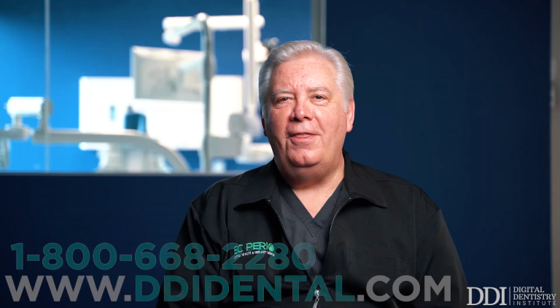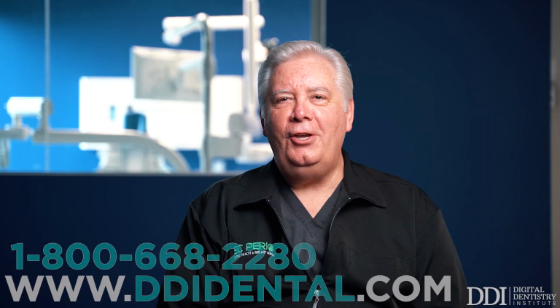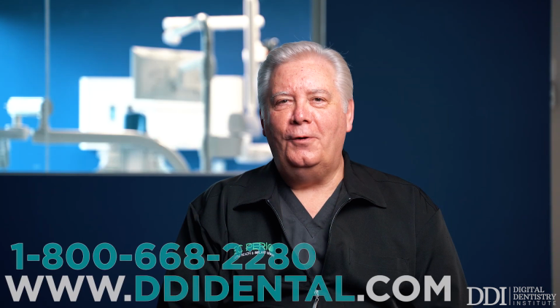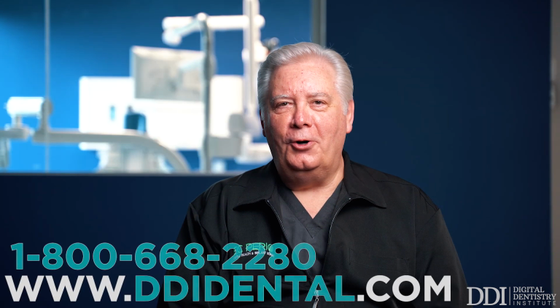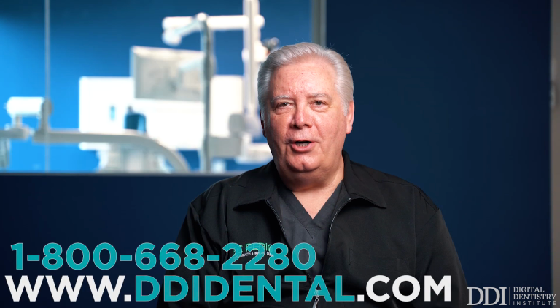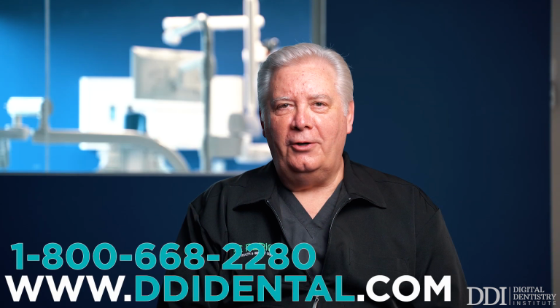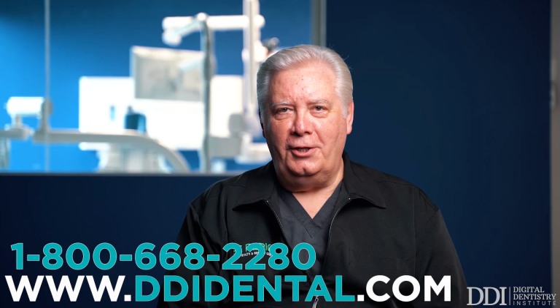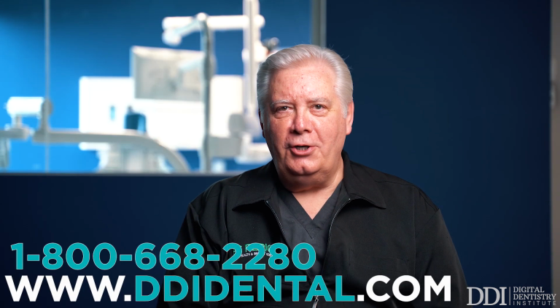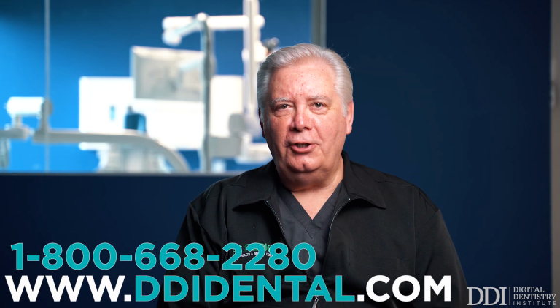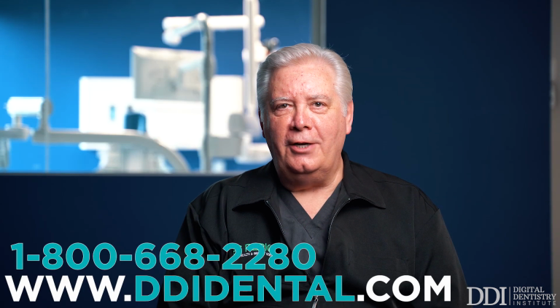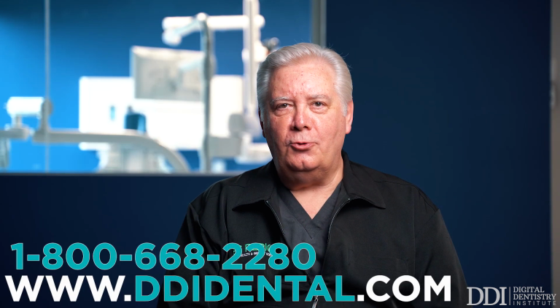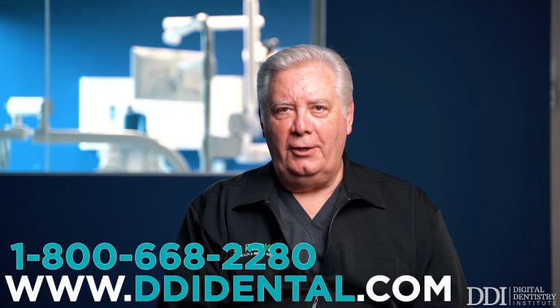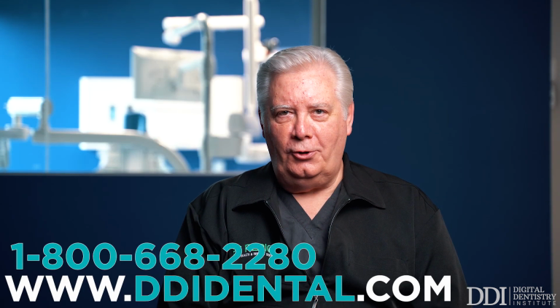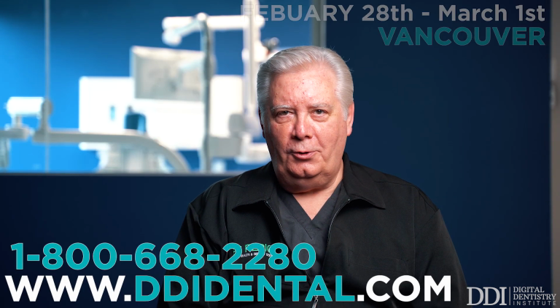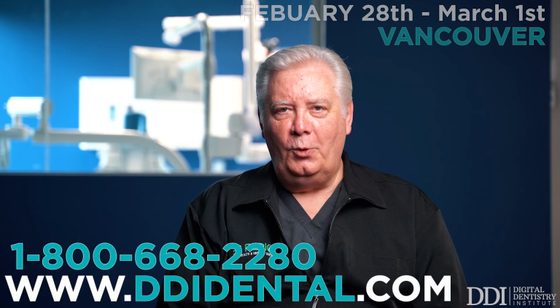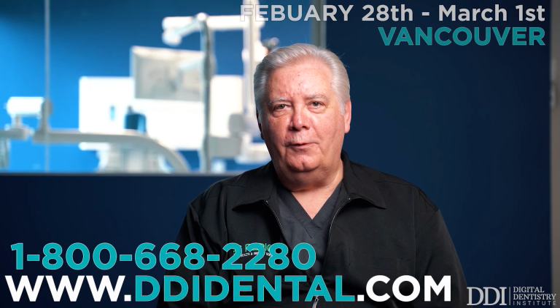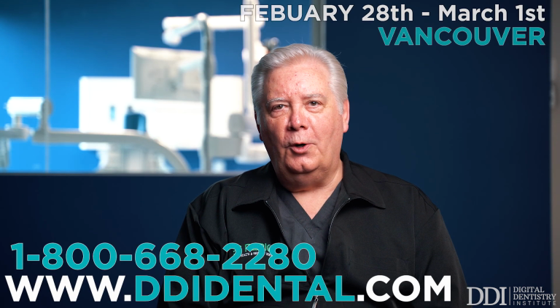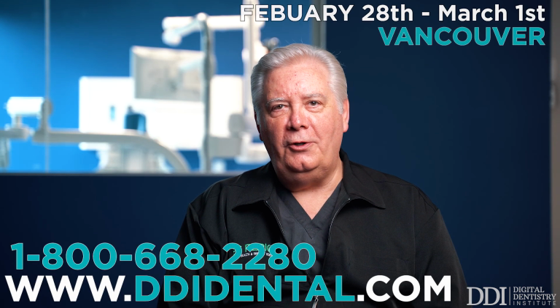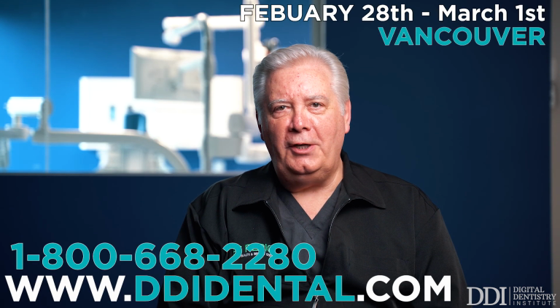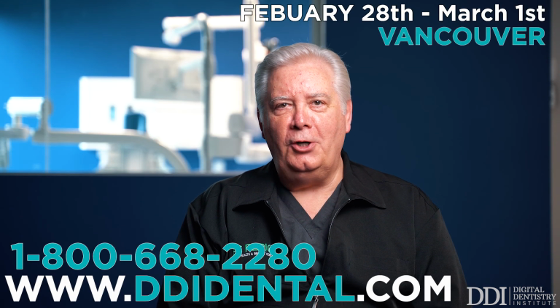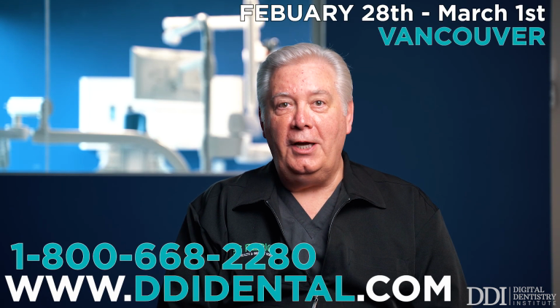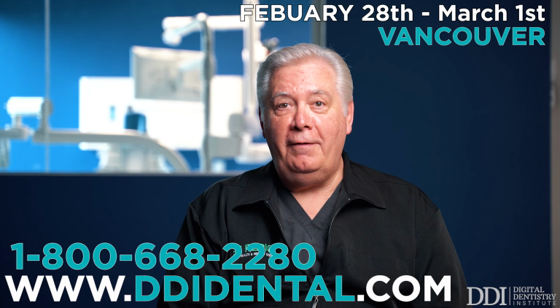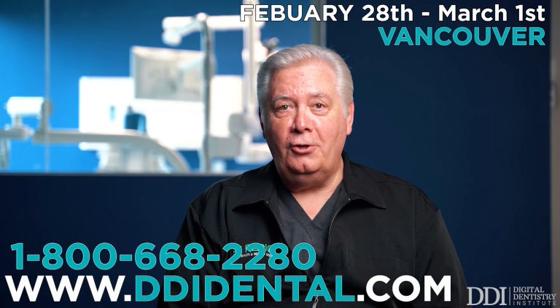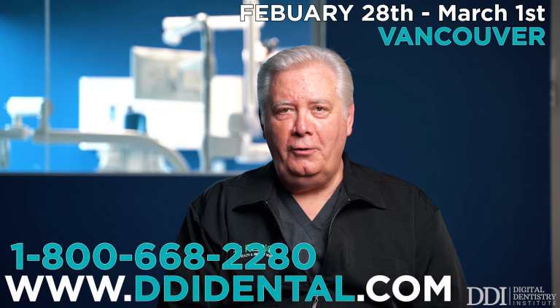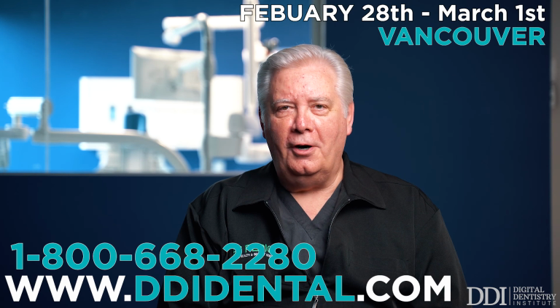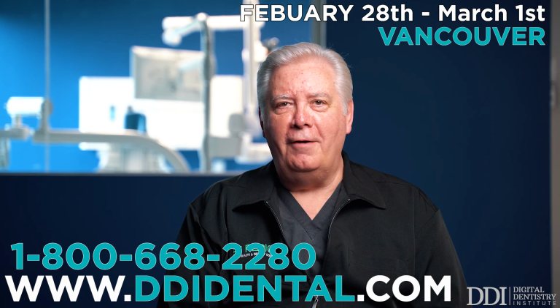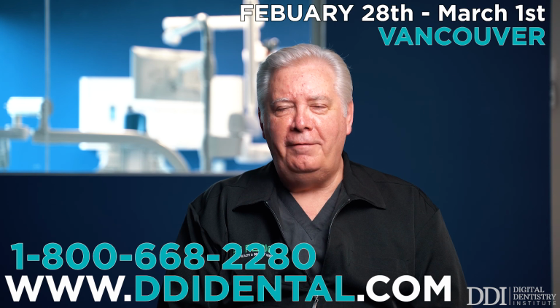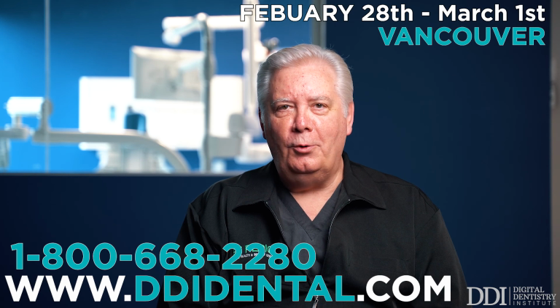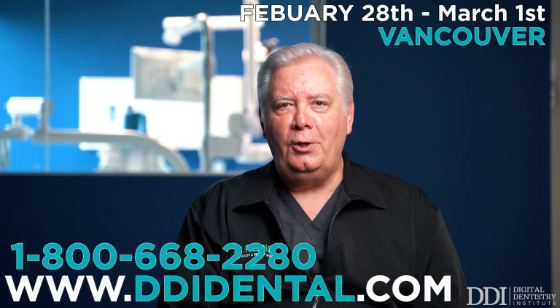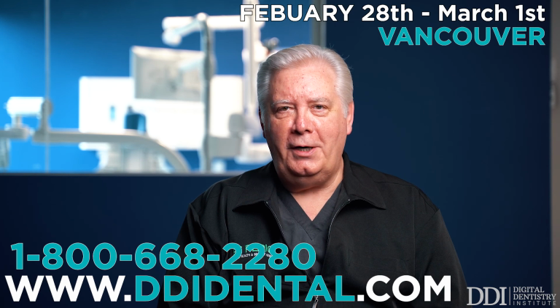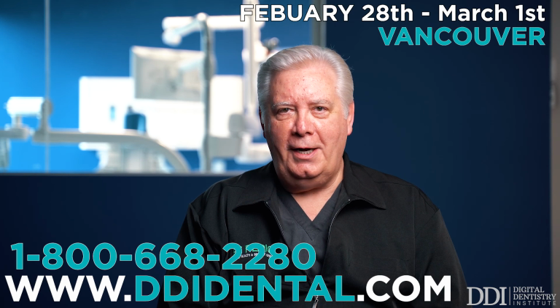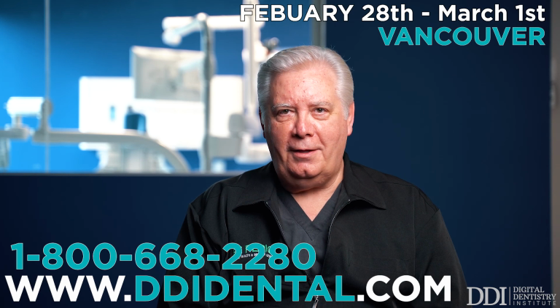Thank you for your interest in the Digital Dentistry Institute. We look forward to seeing you in Vancouver on February 28th.